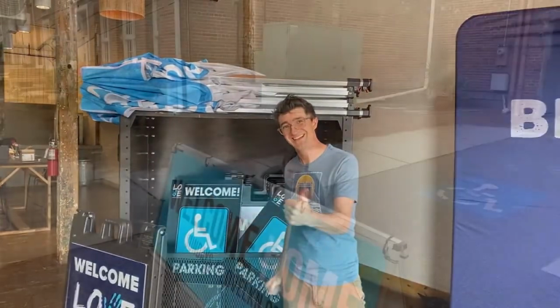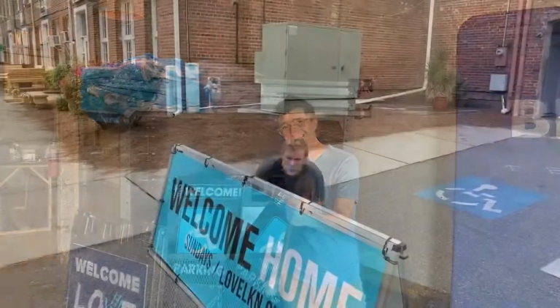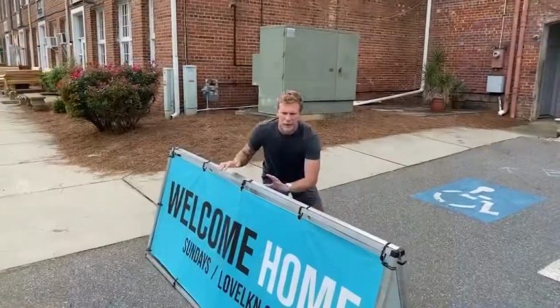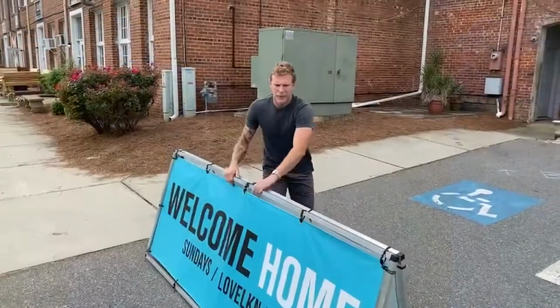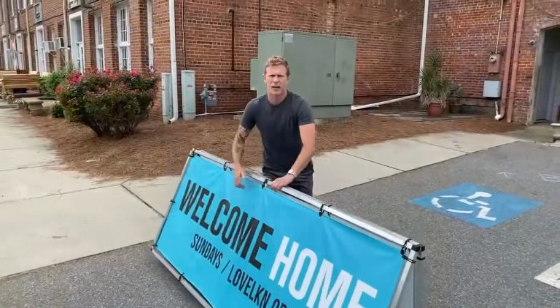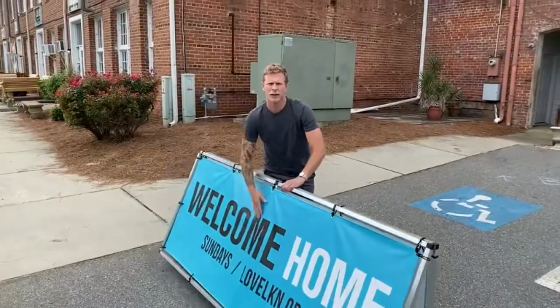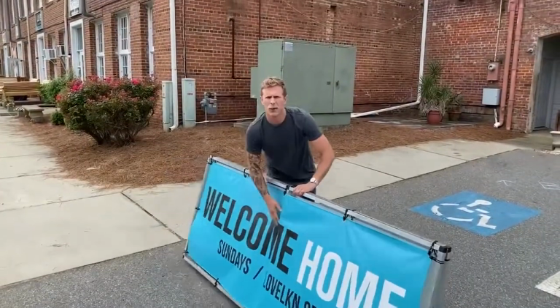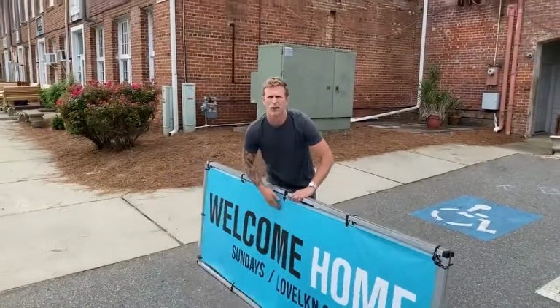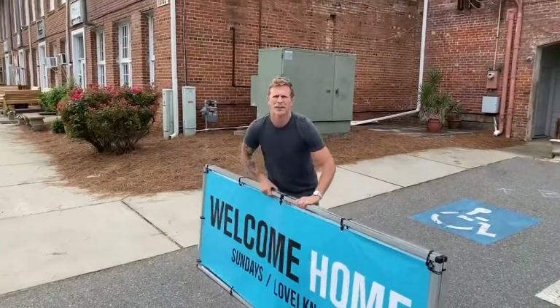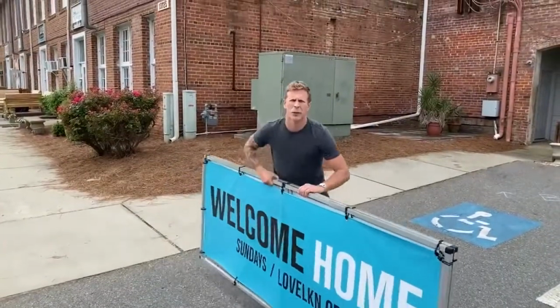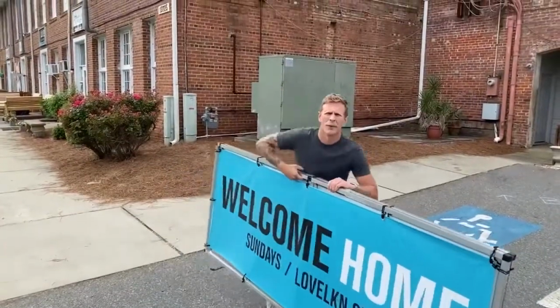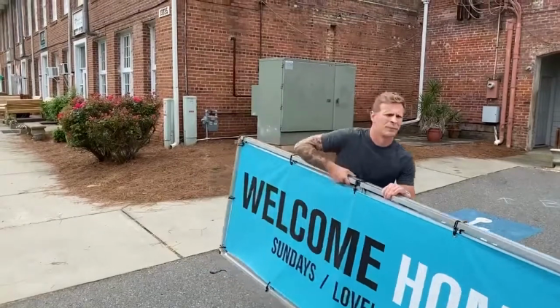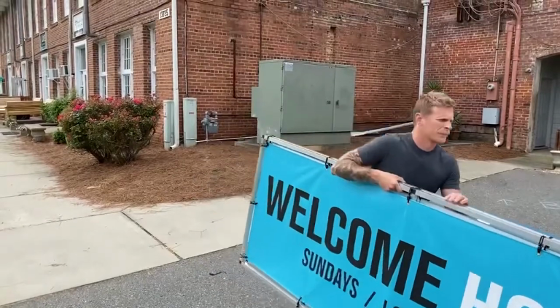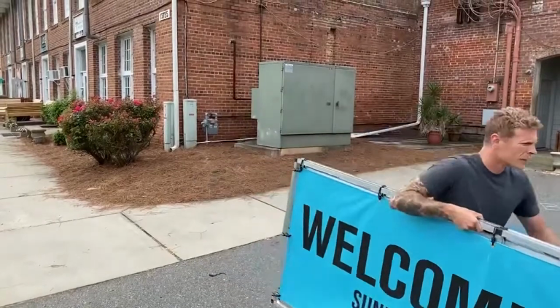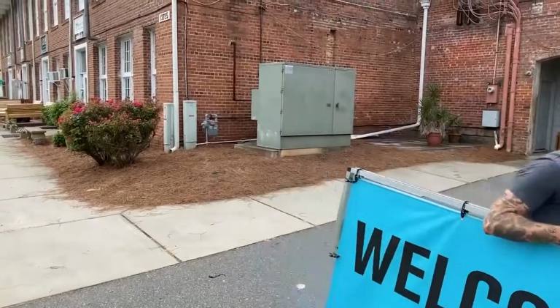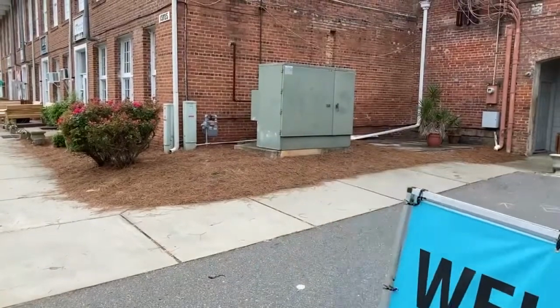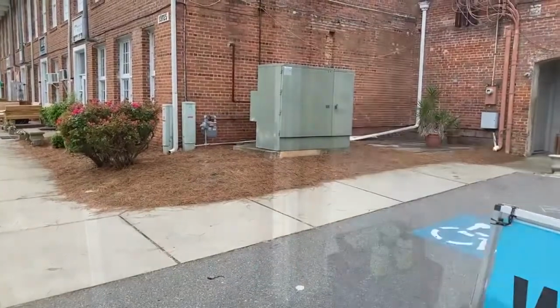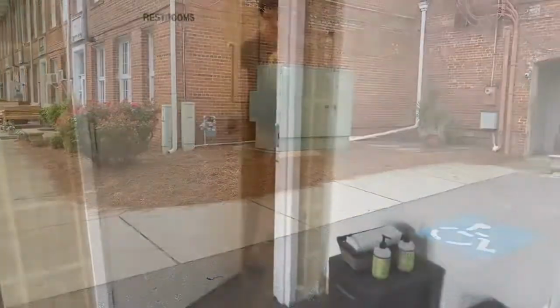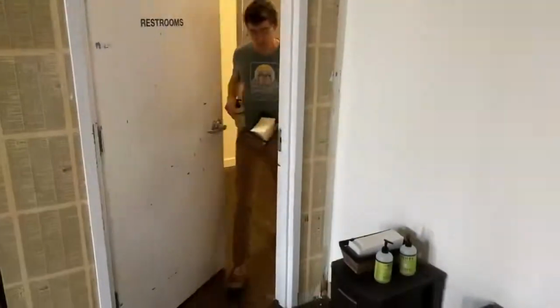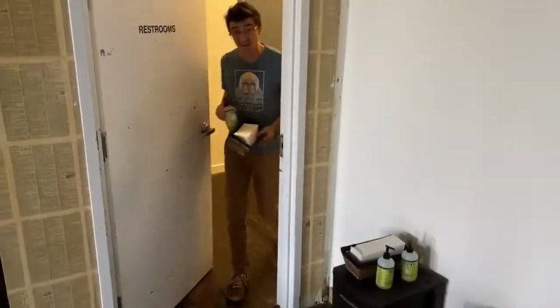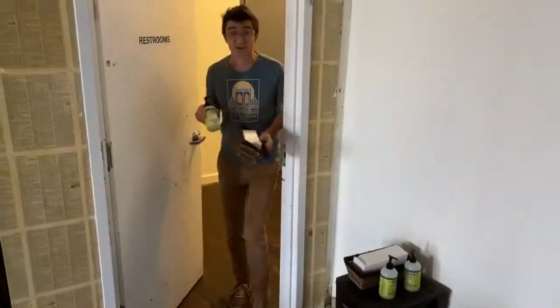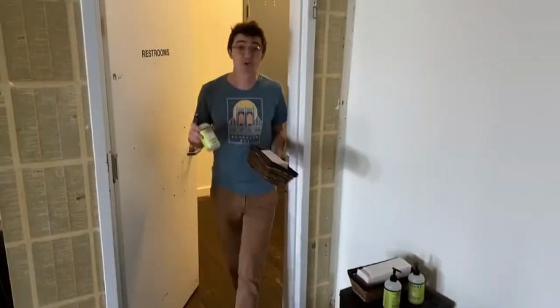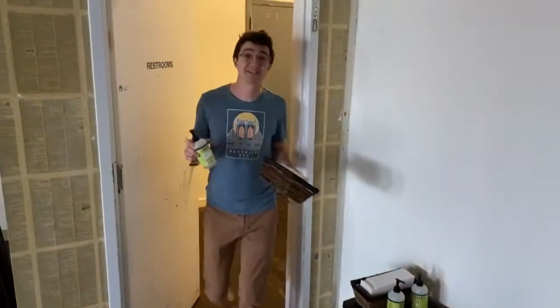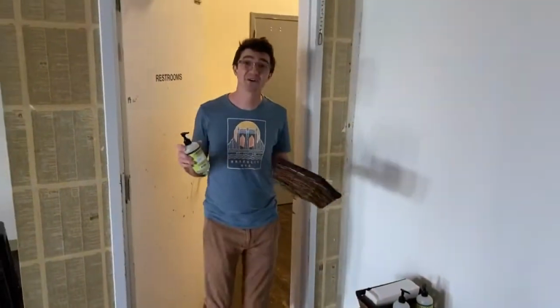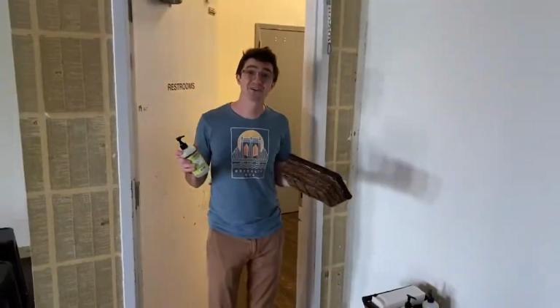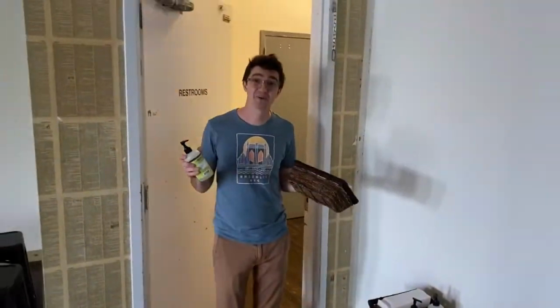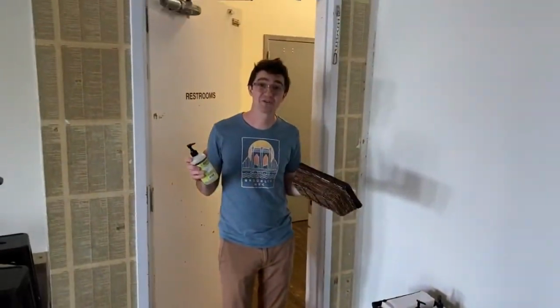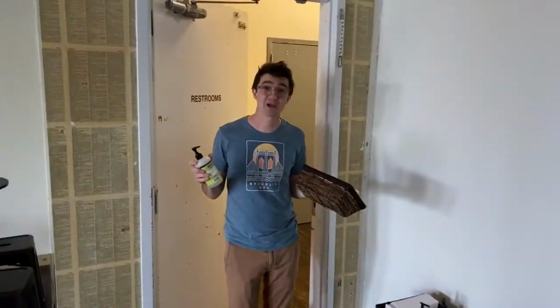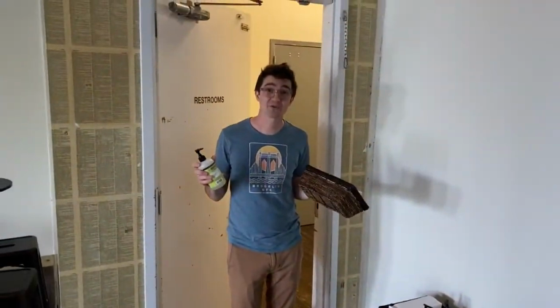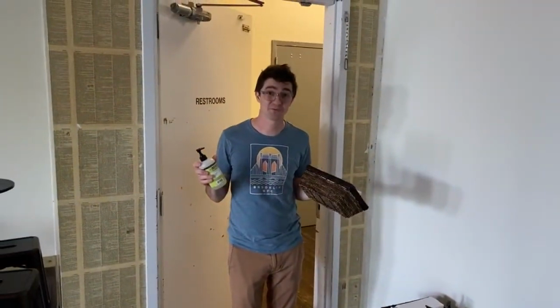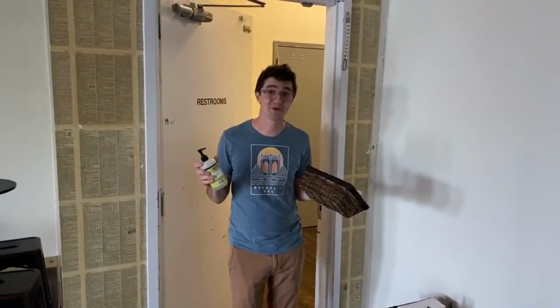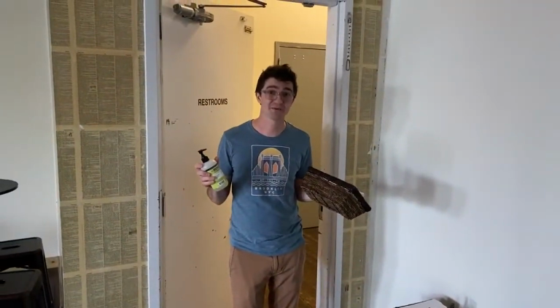And this sign goes in the storage closet as well. And there are soap and towels in the bathroom — grab those and put them behind the bar.